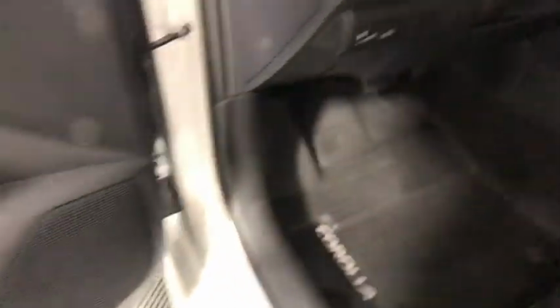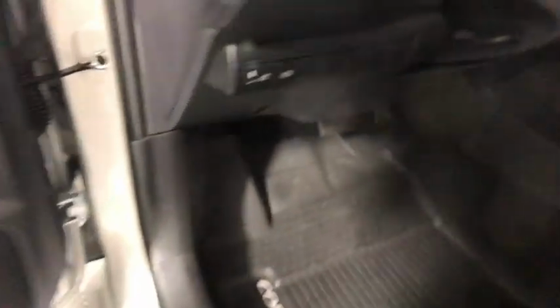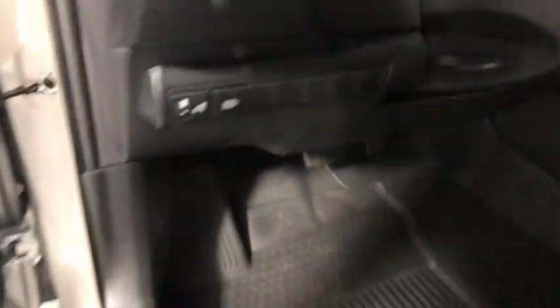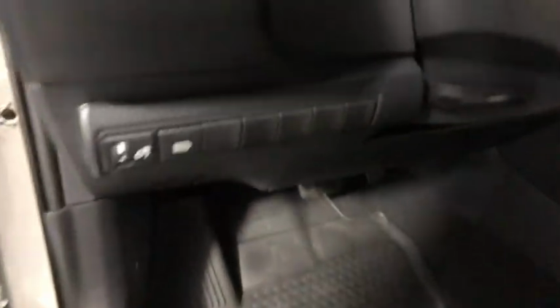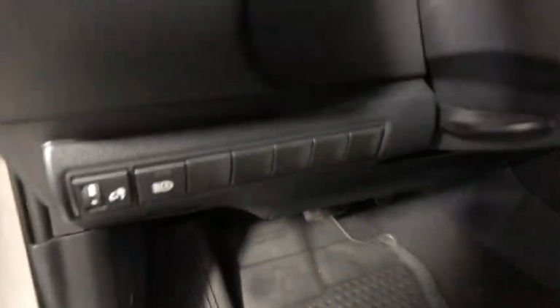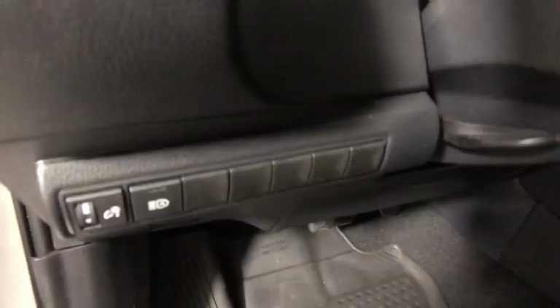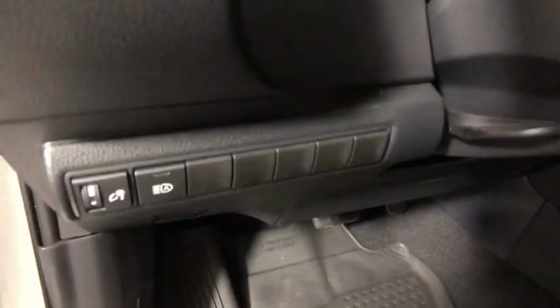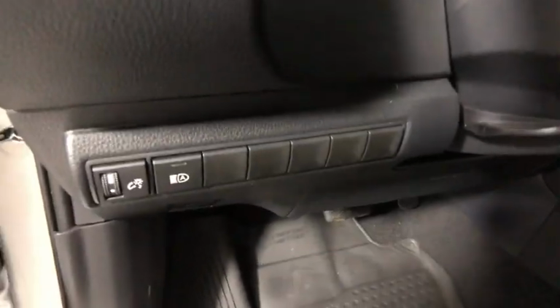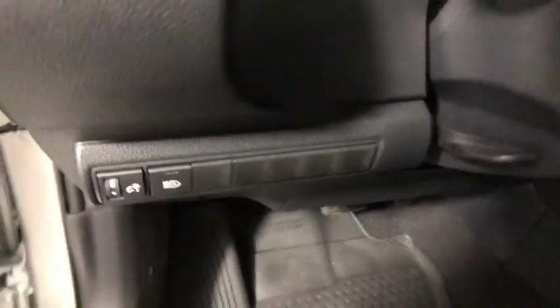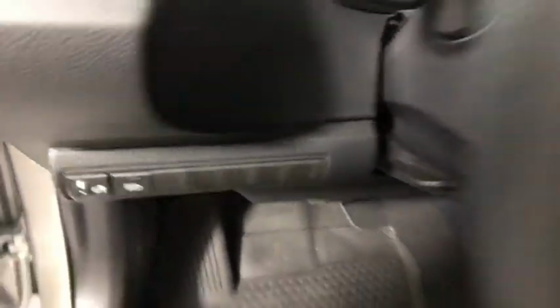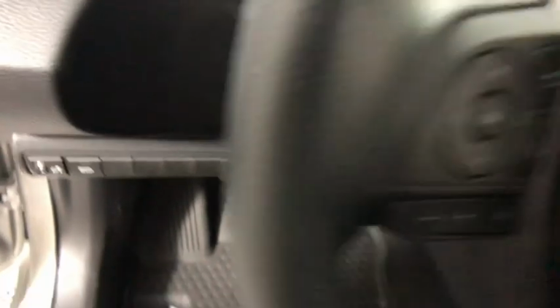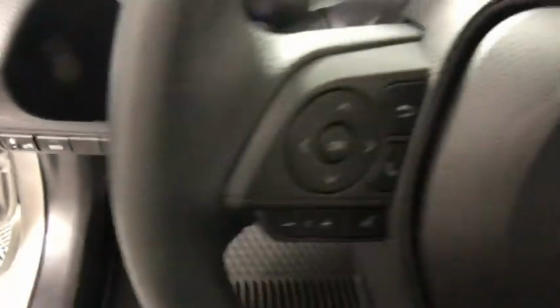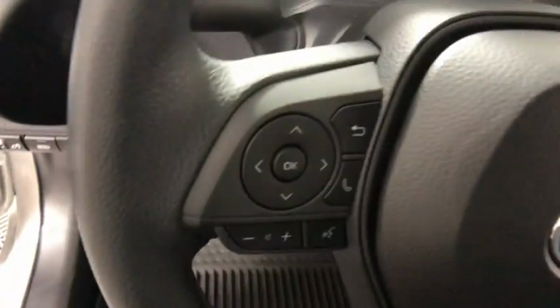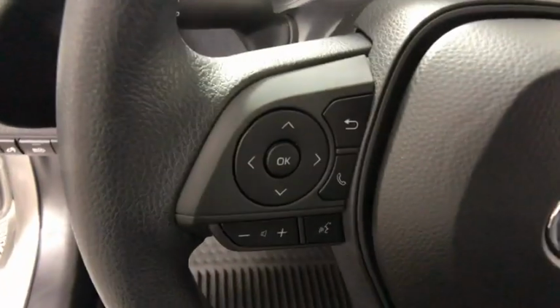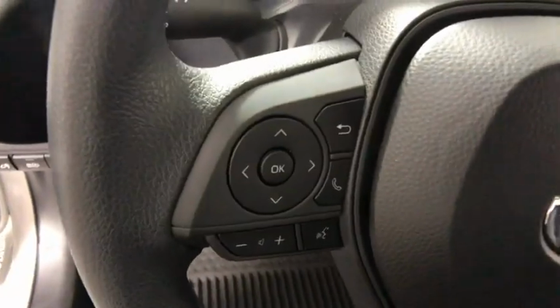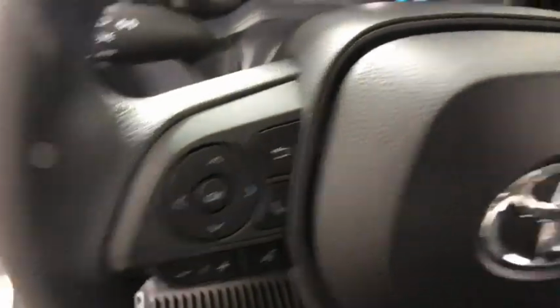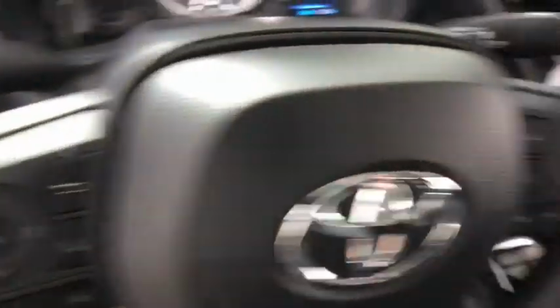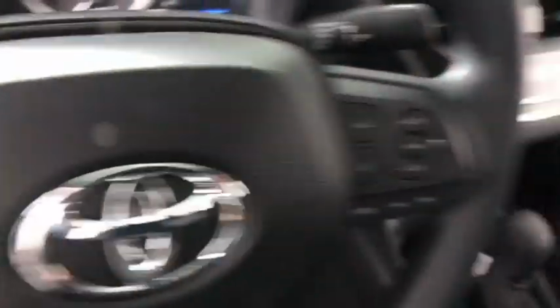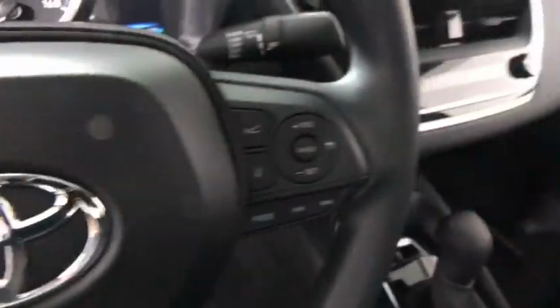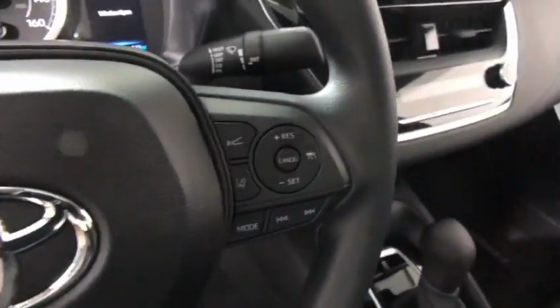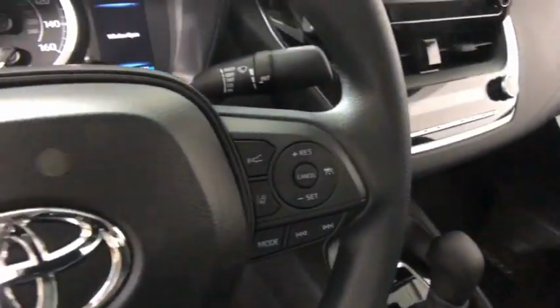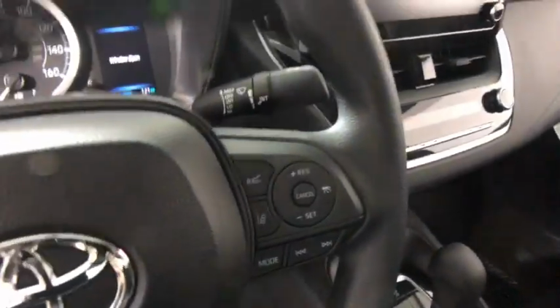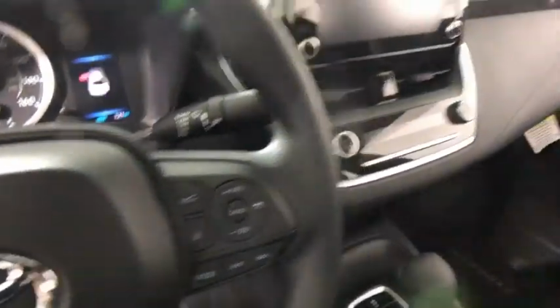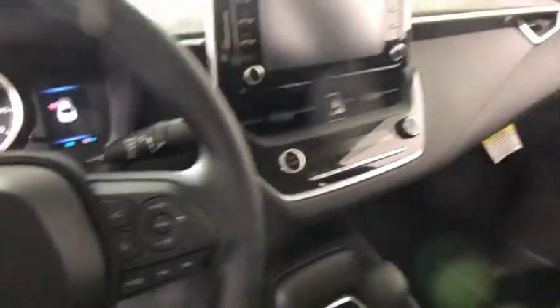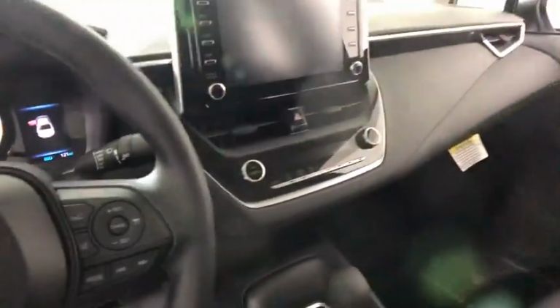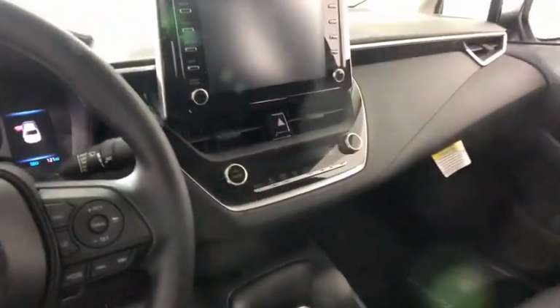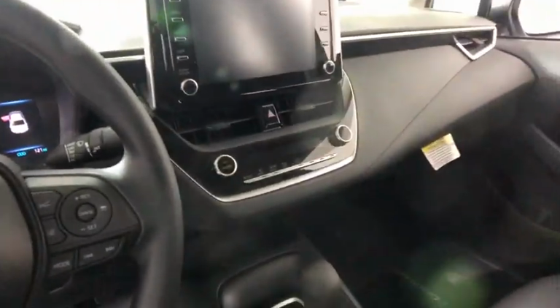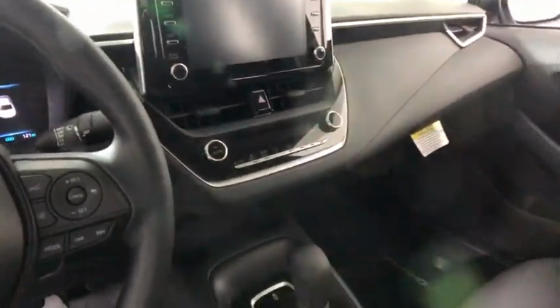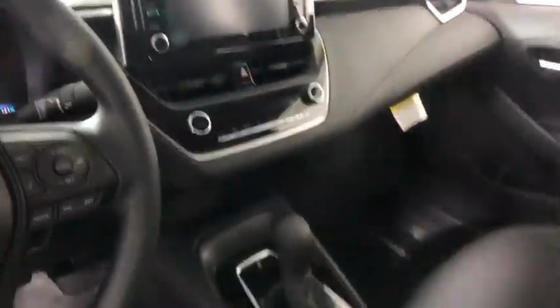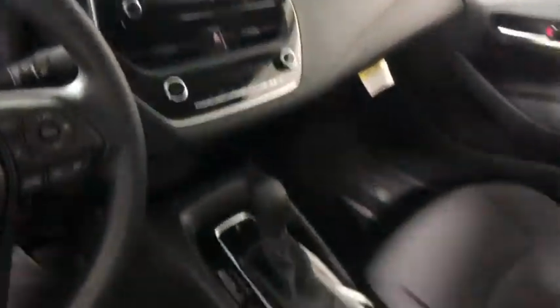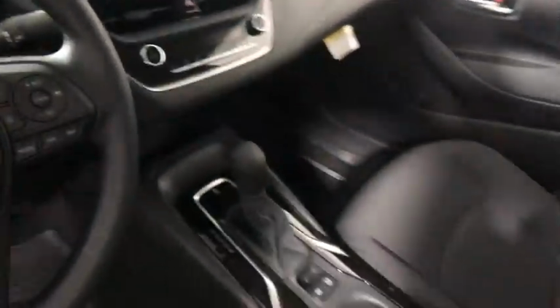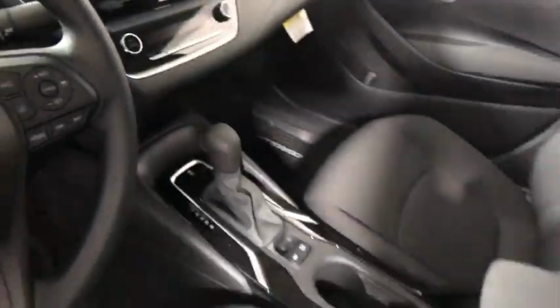This vehicle has less than 200 miles. Here are some of this vehicle's great options.